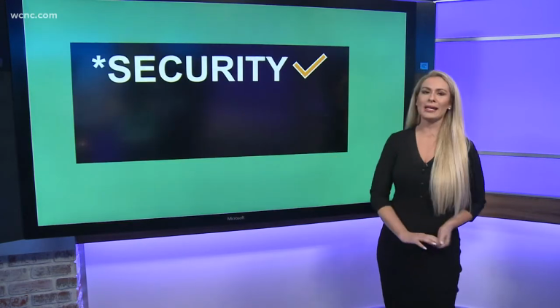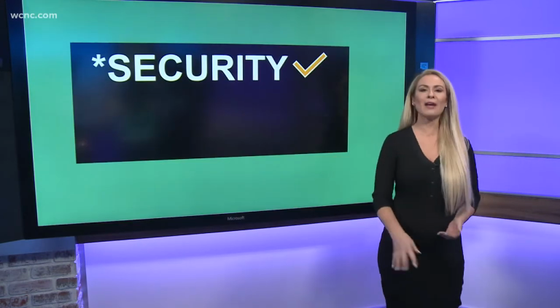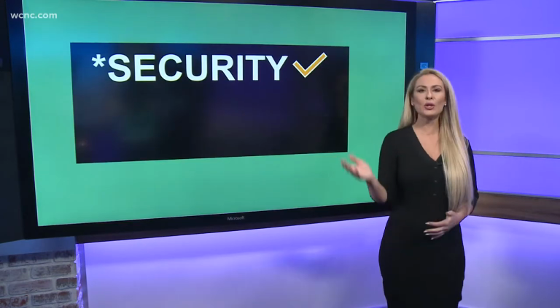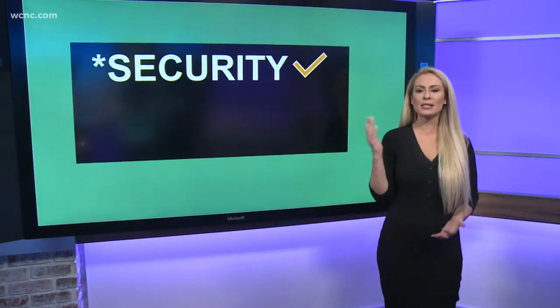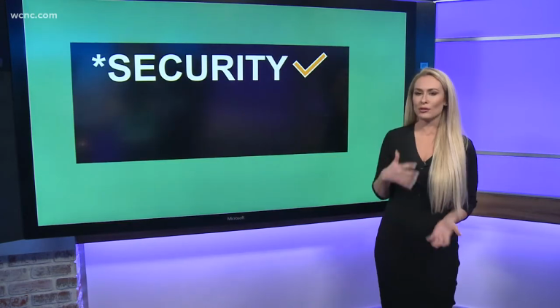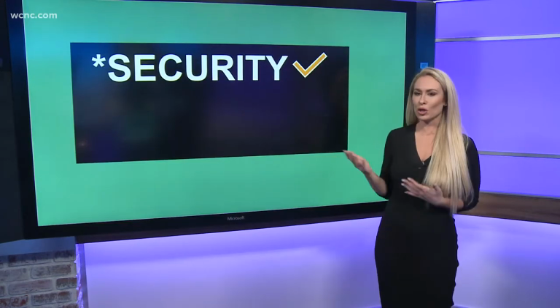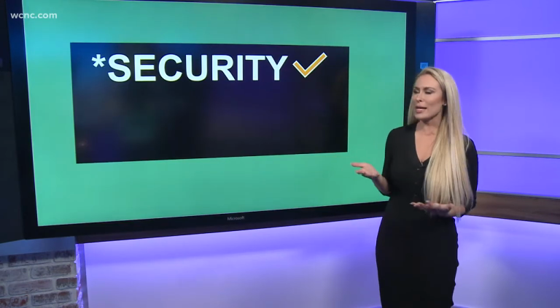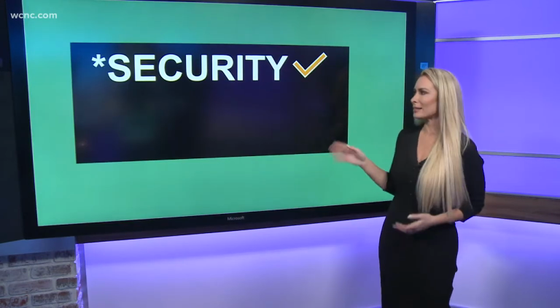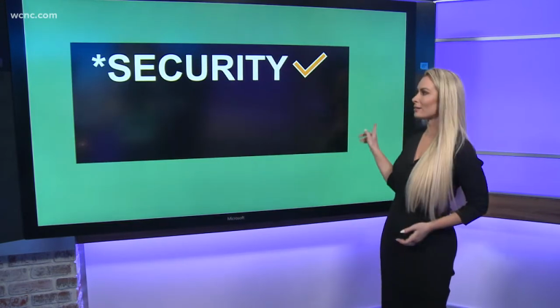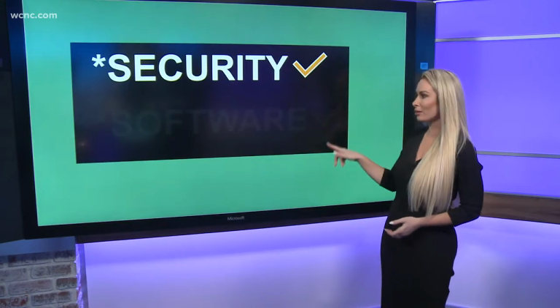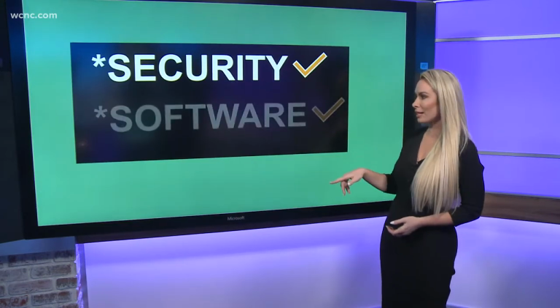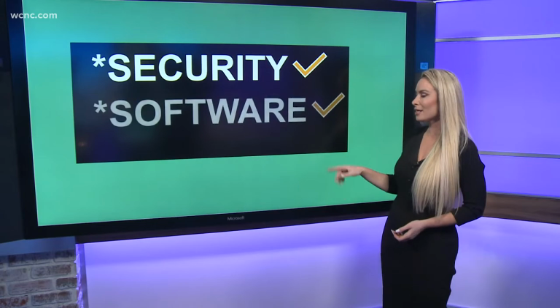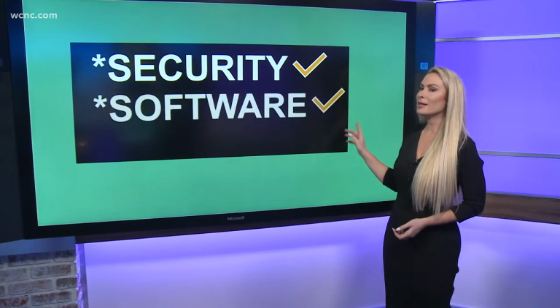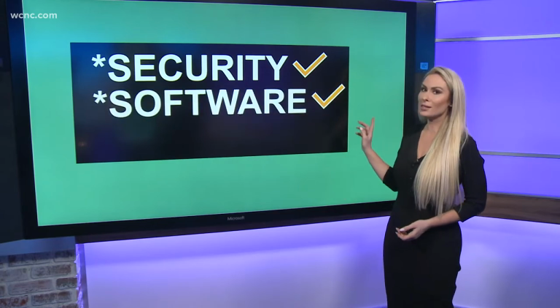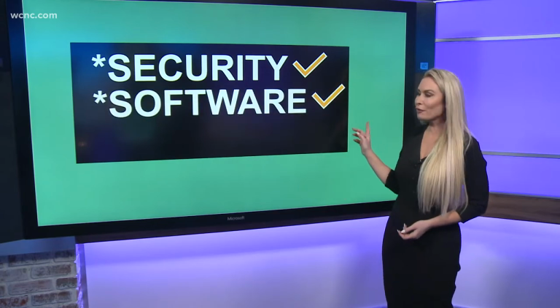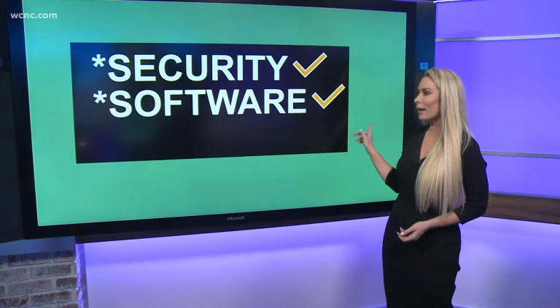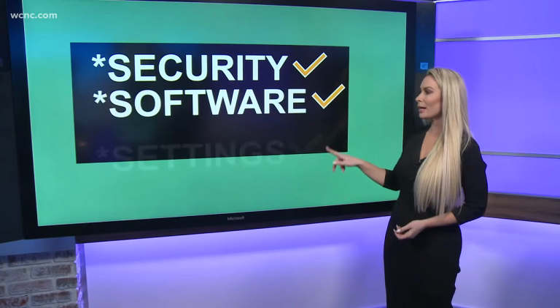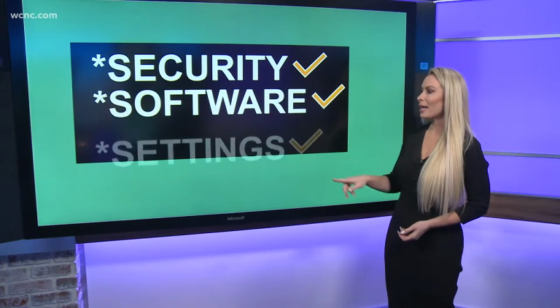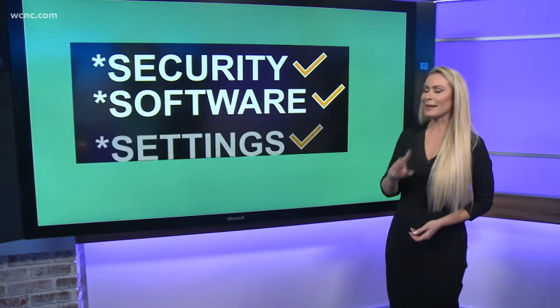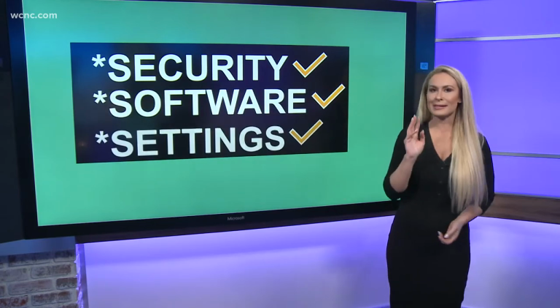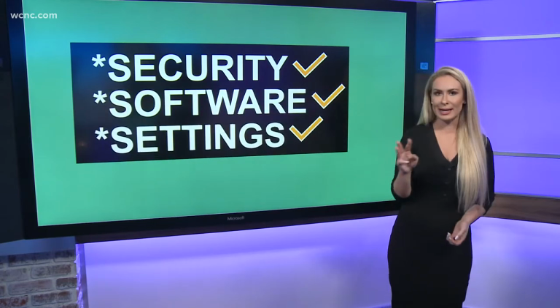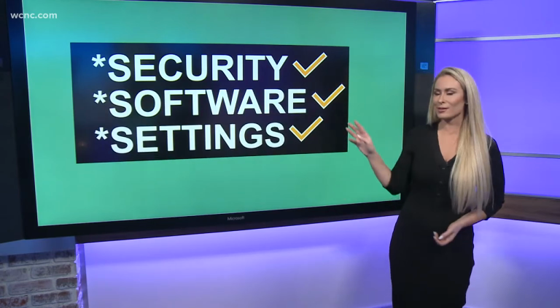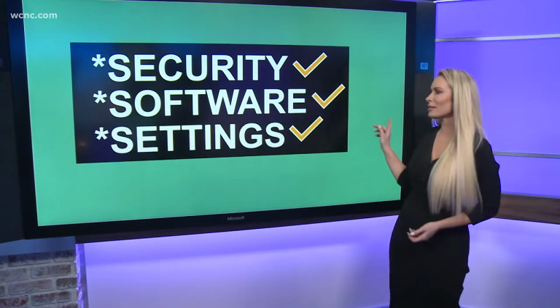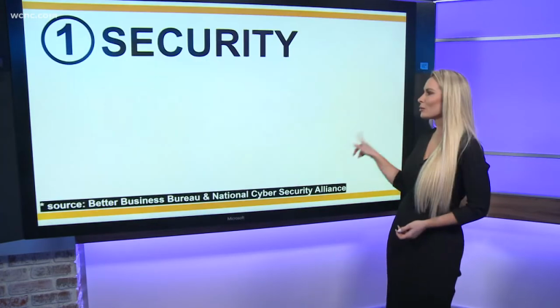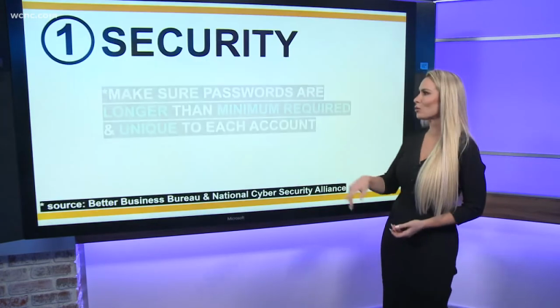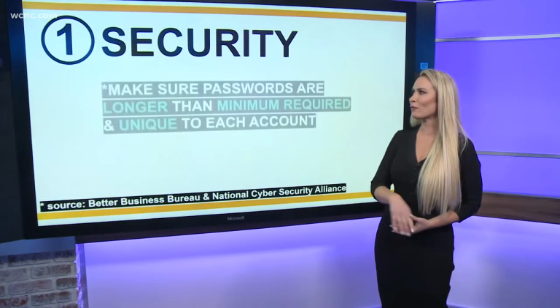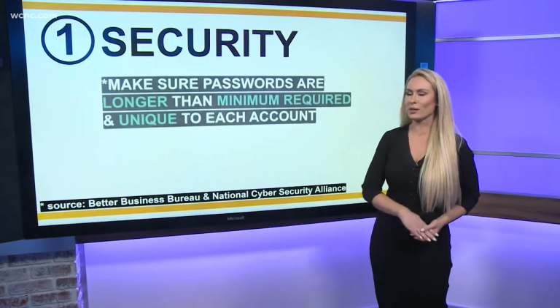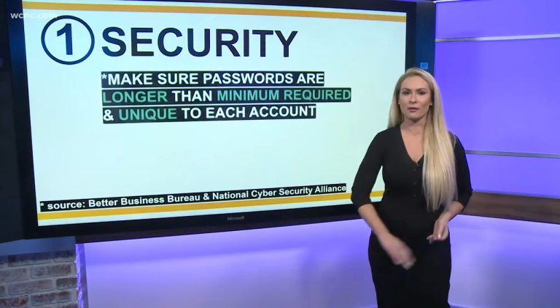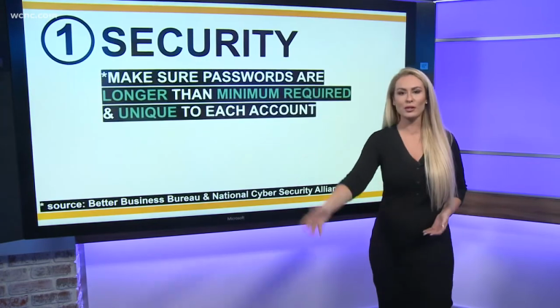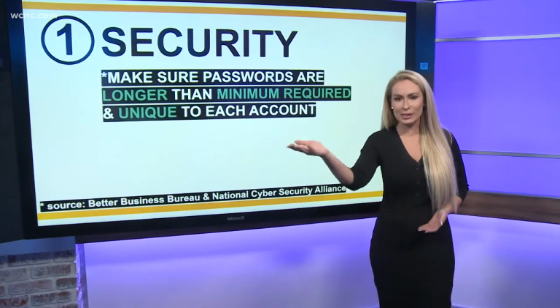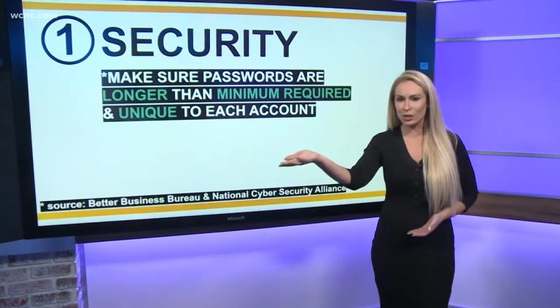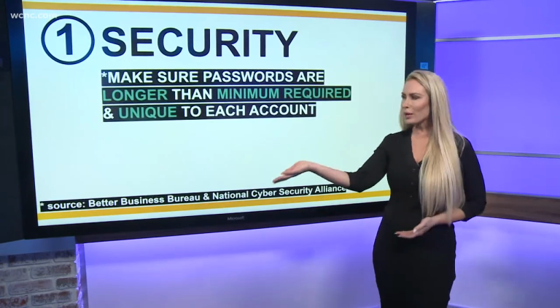I've broken this down to the three S's: security, software, and settings. So this is what you want to focus on. First thing: security.